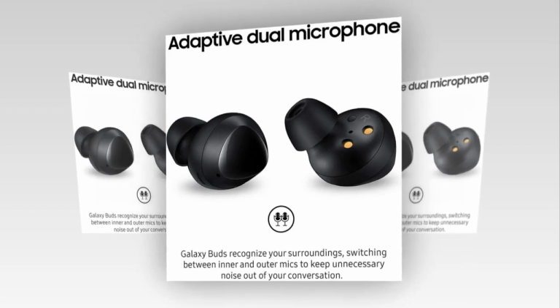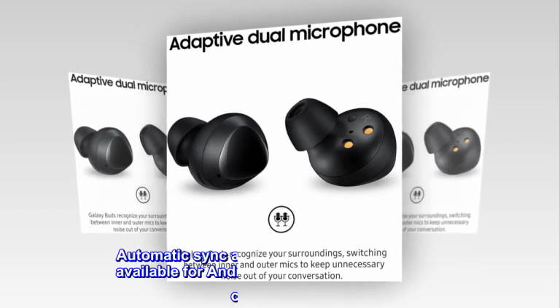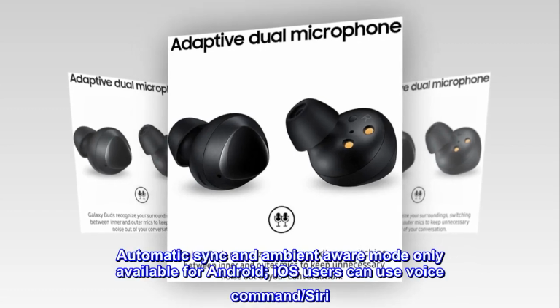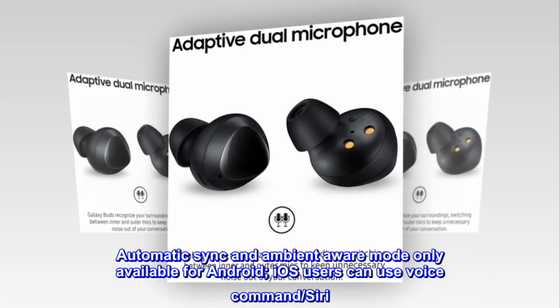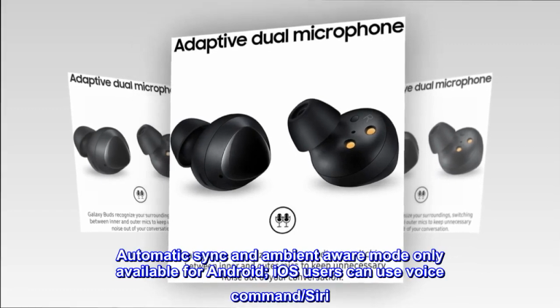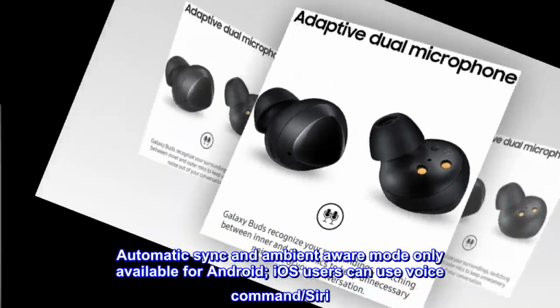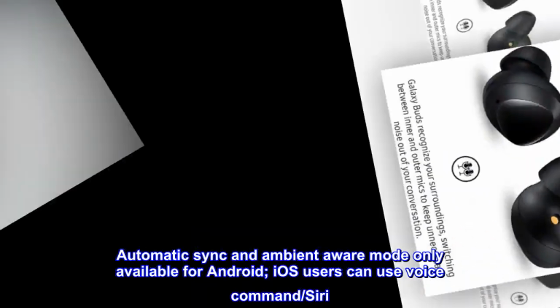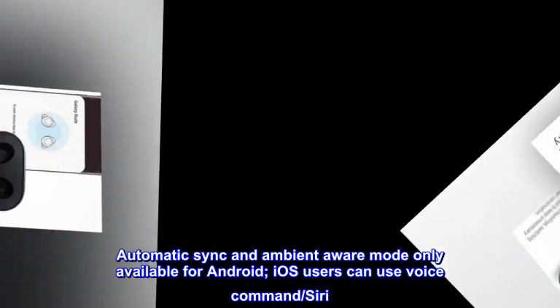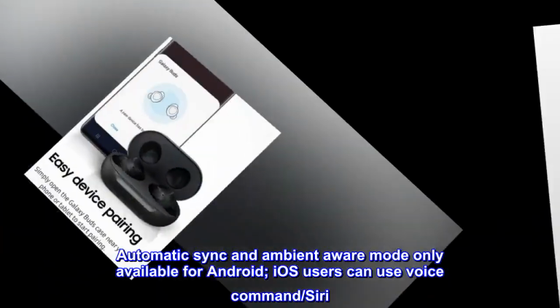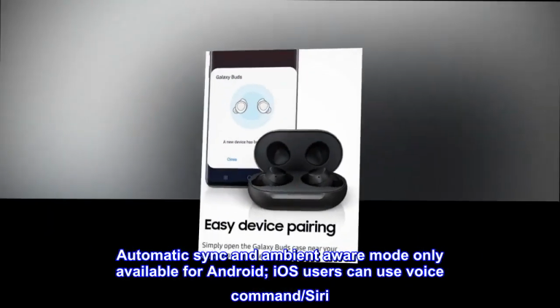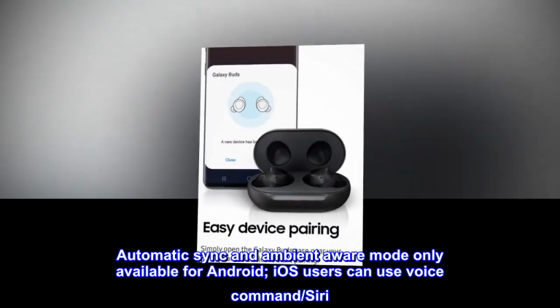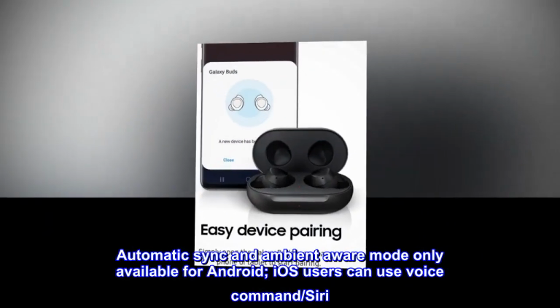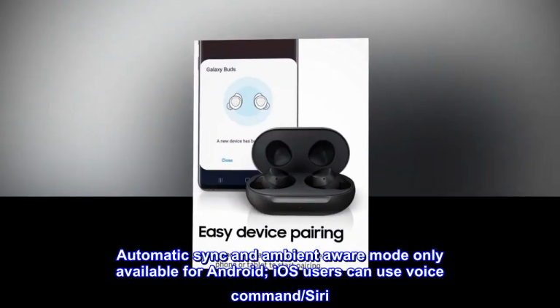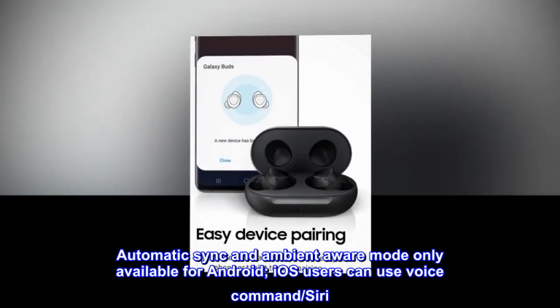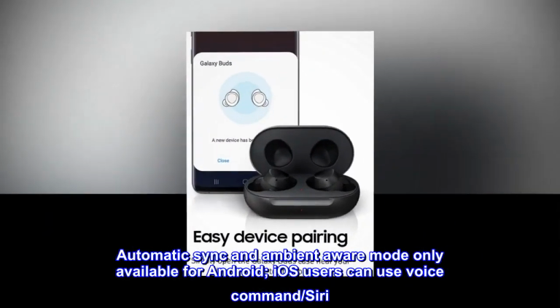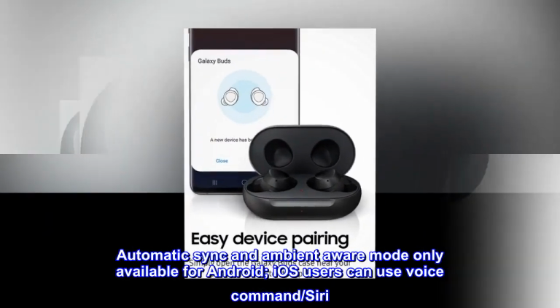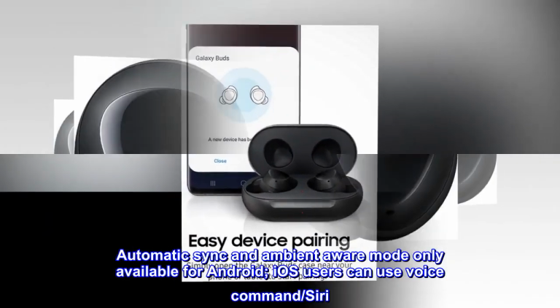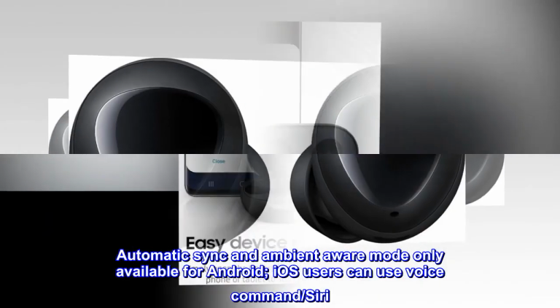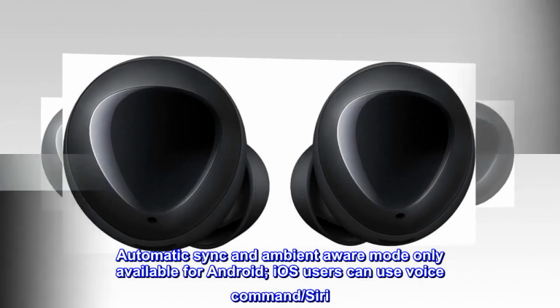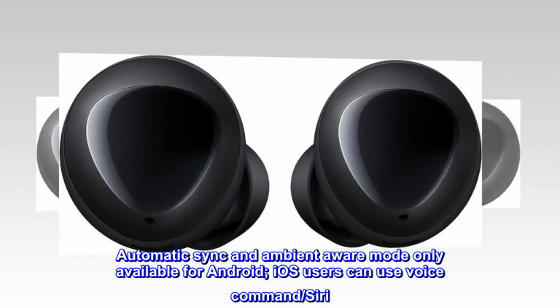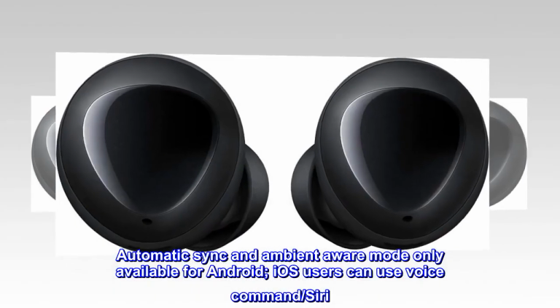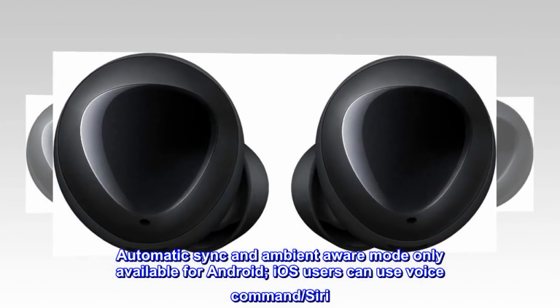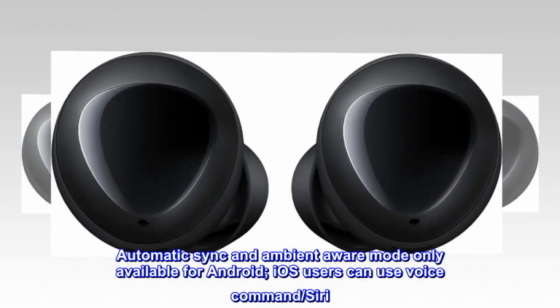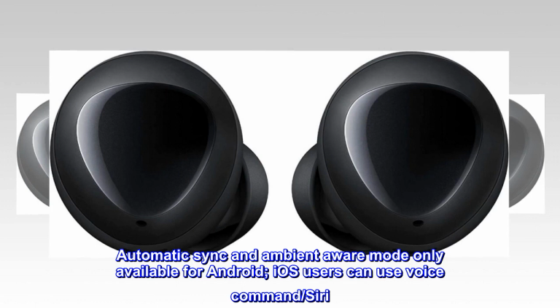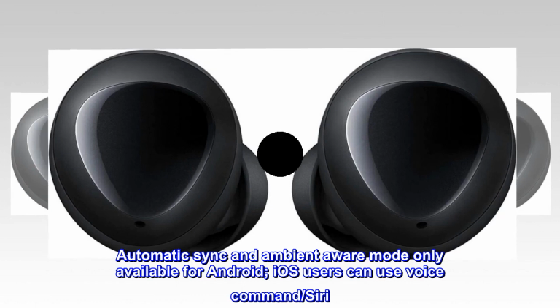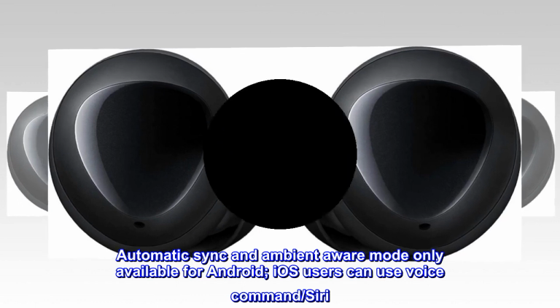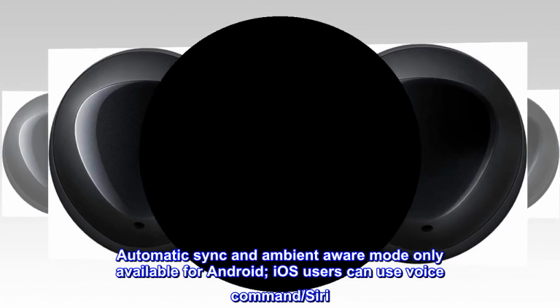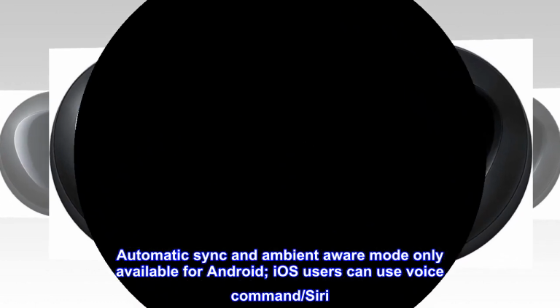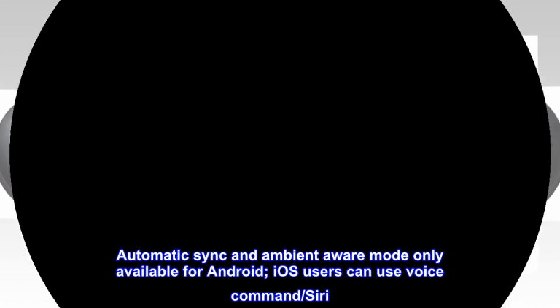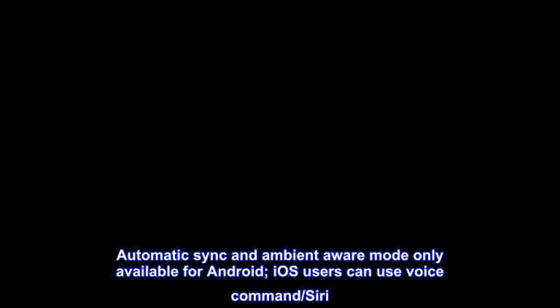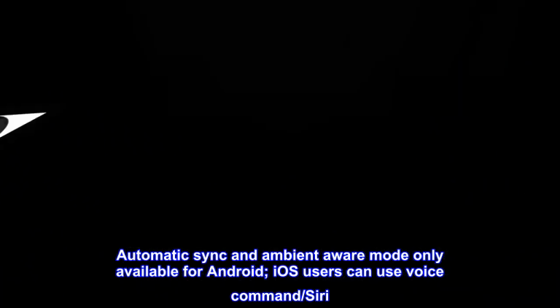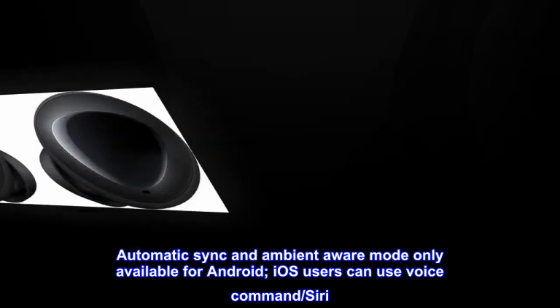Automatic sync and Ambient Aware mode are only available for Android. iOS users can use voice command, Siri.